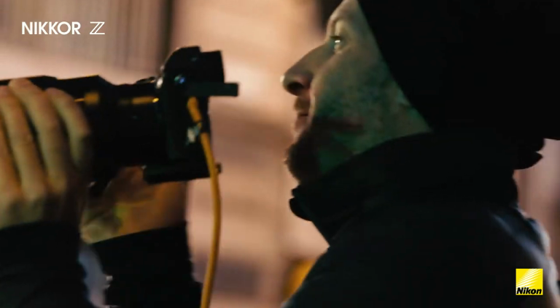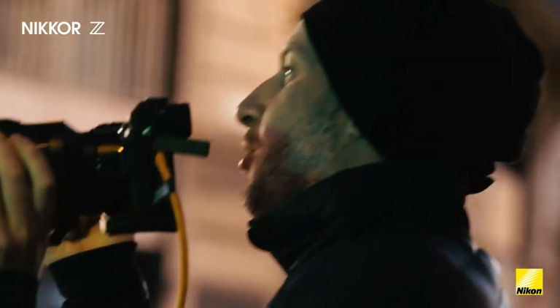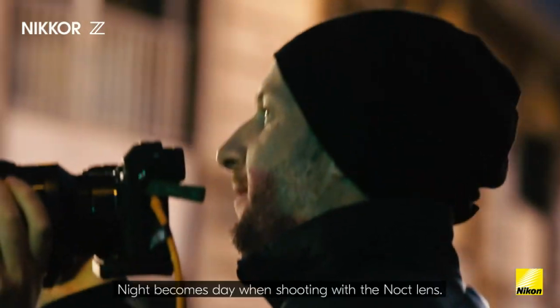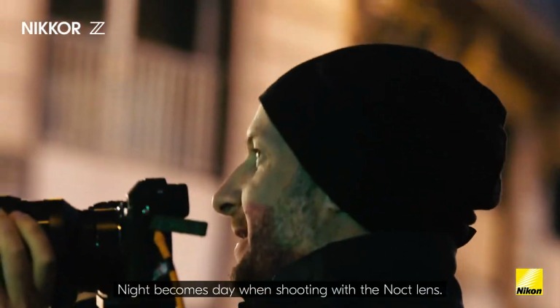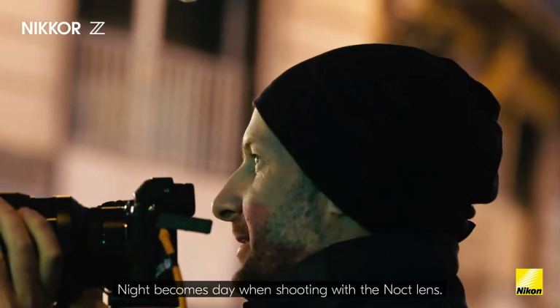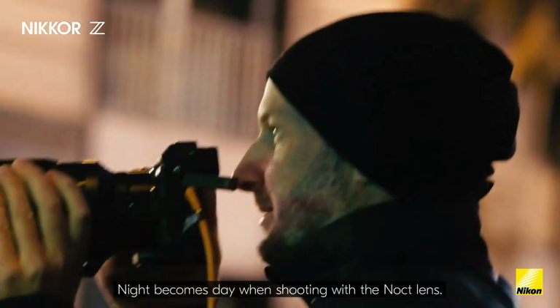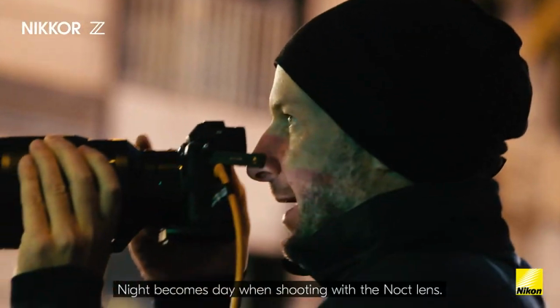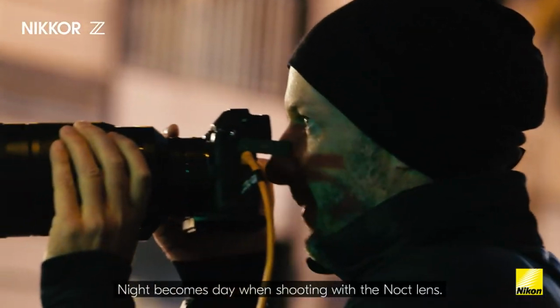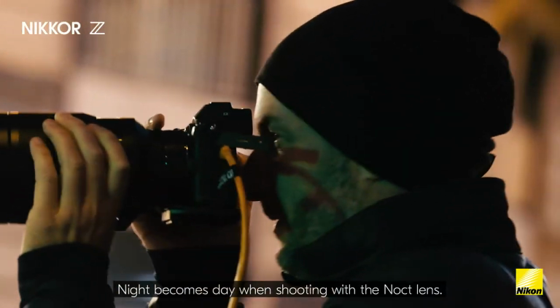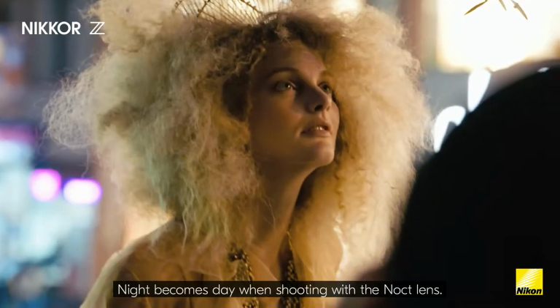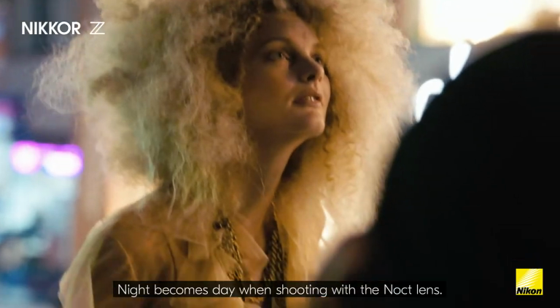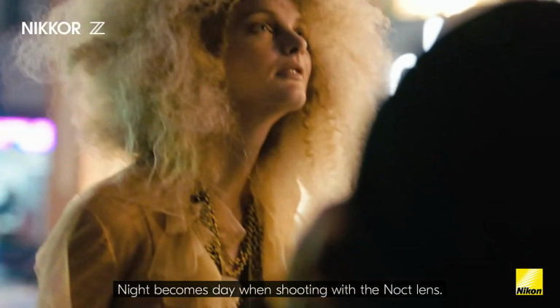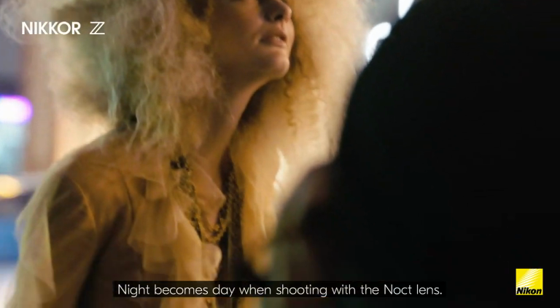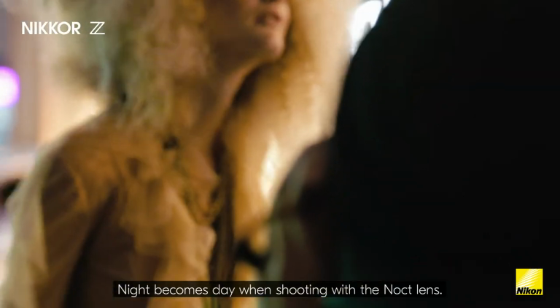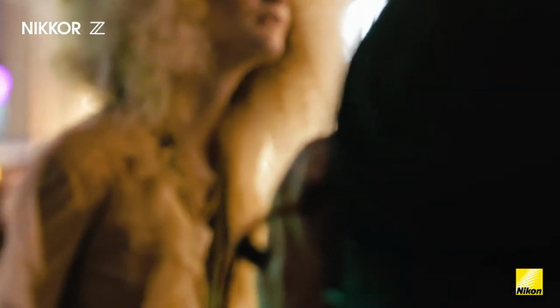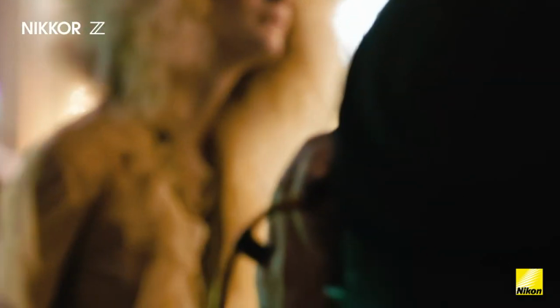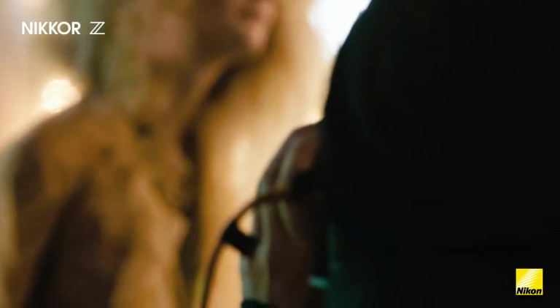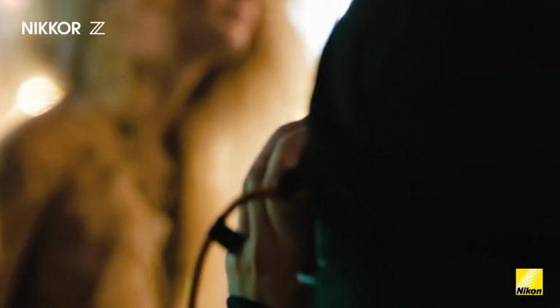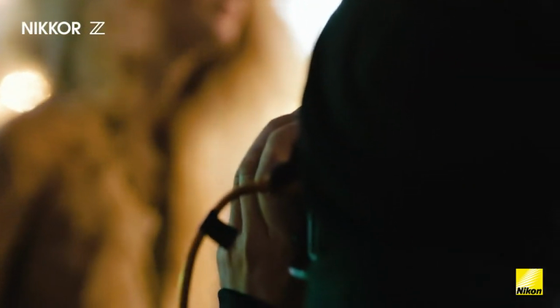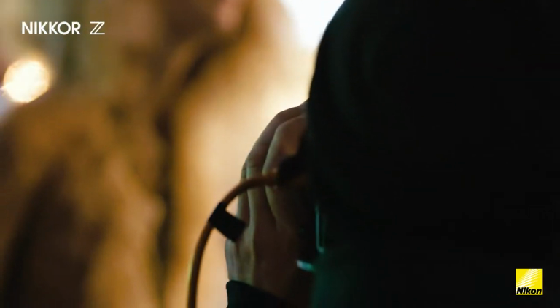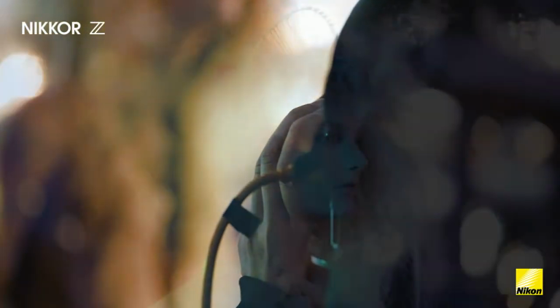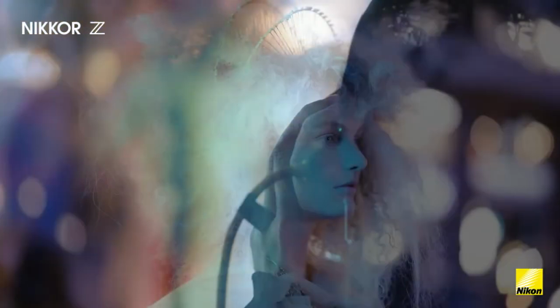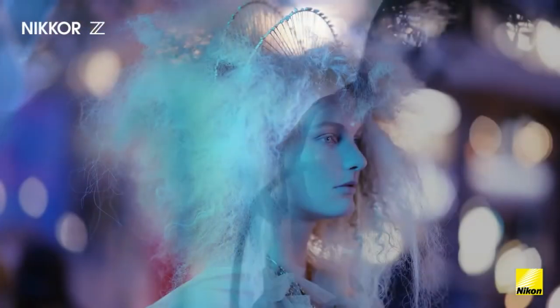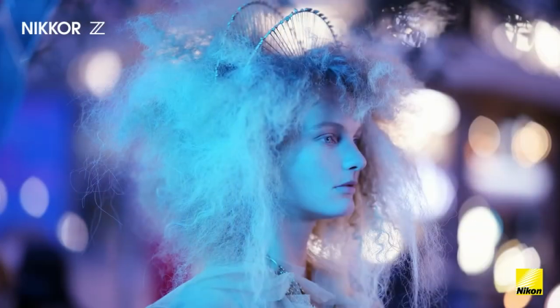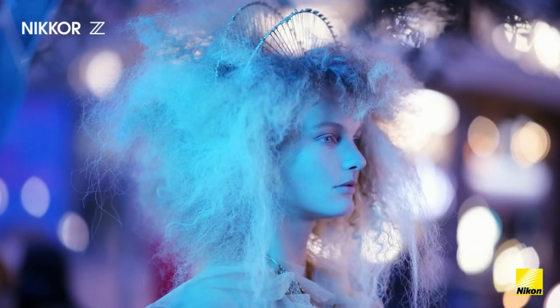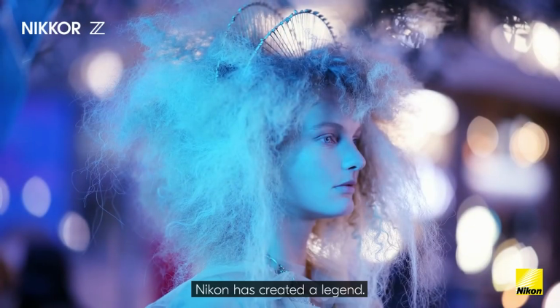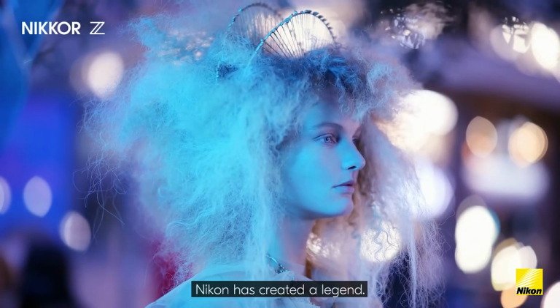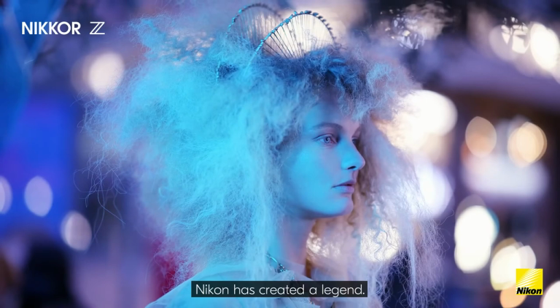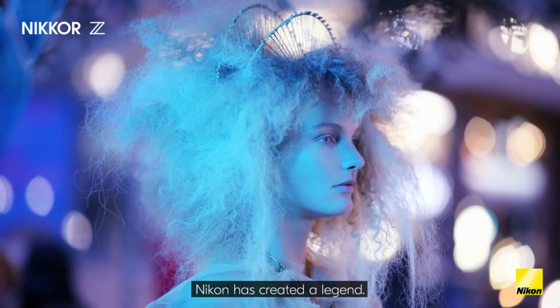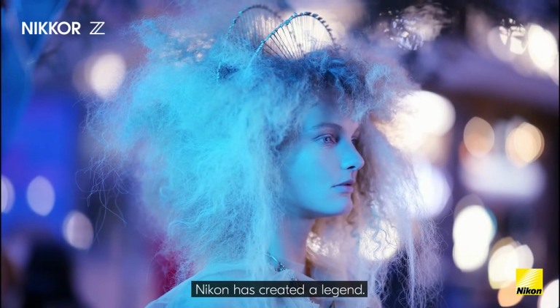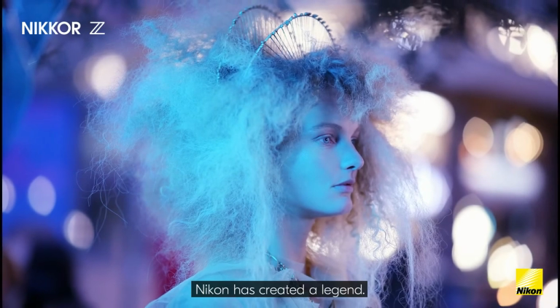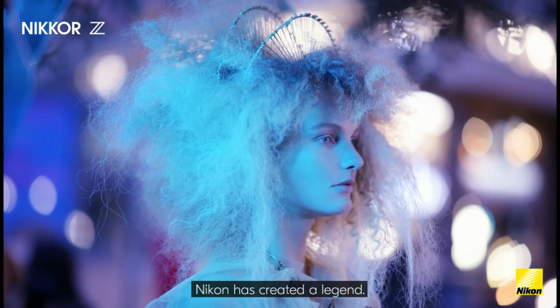Night becomes day when shooting with the NOCT lens. Nikkor has created a legend.